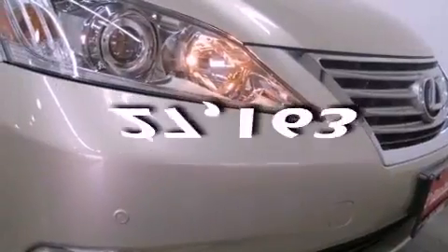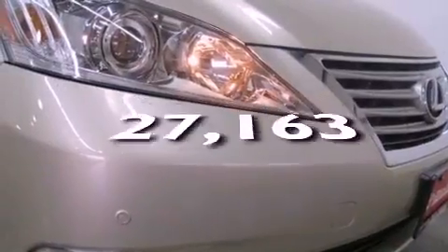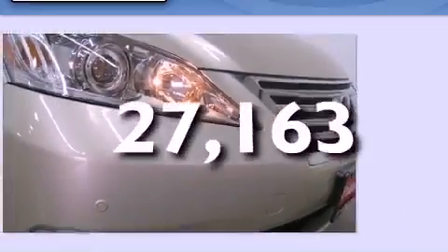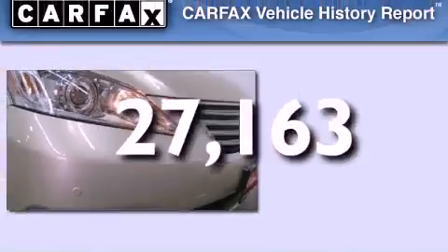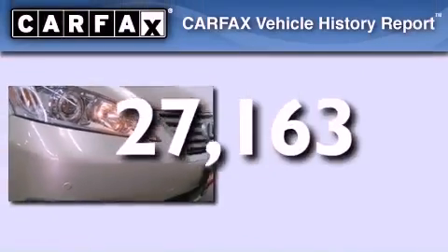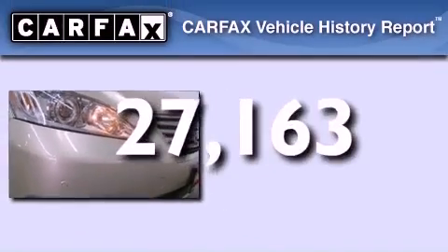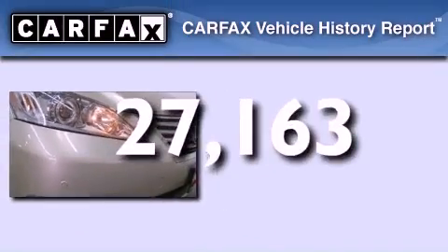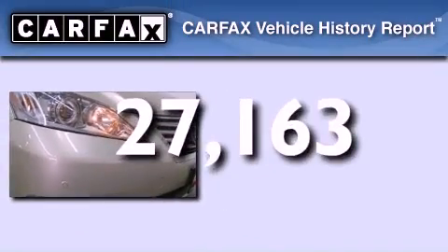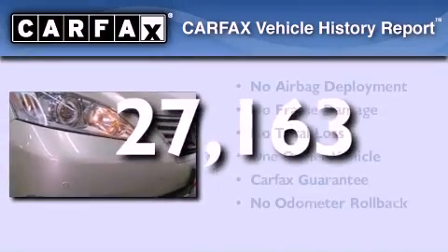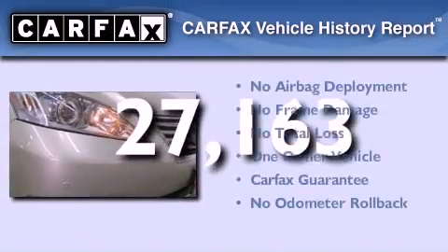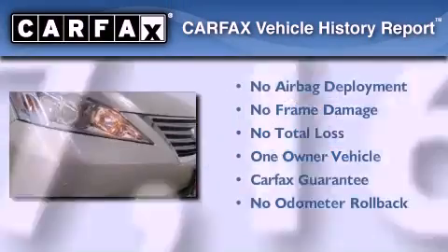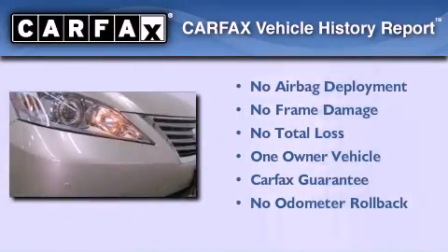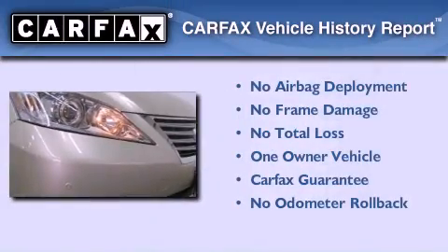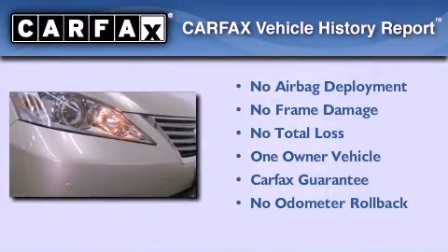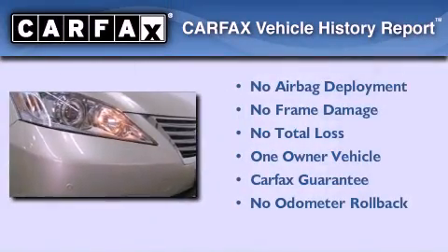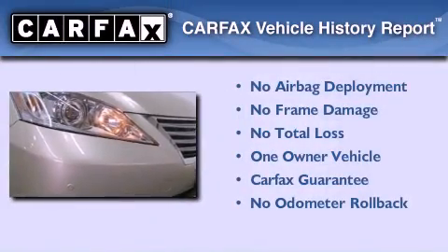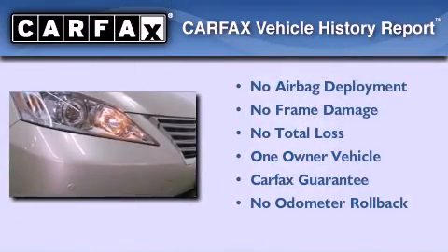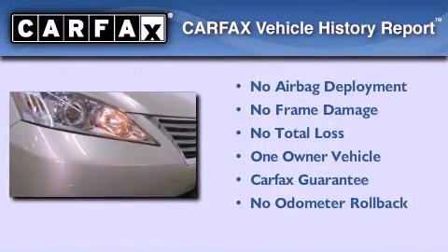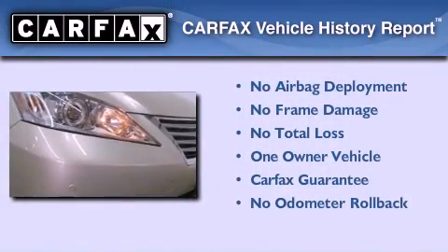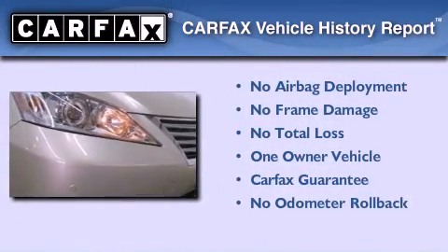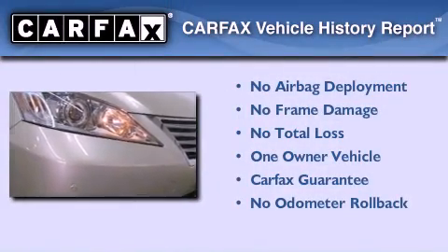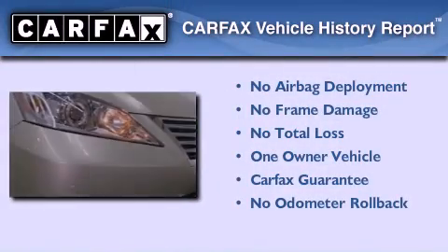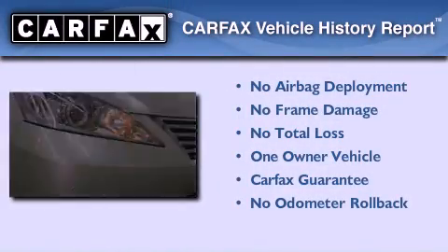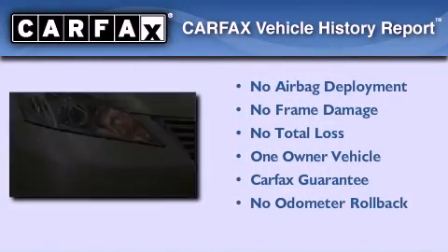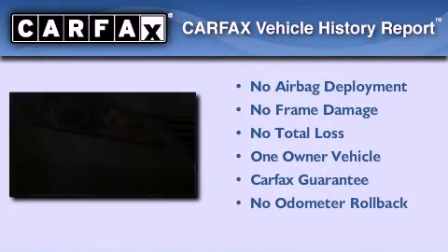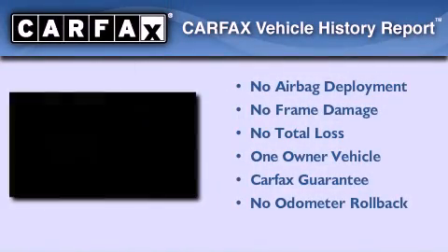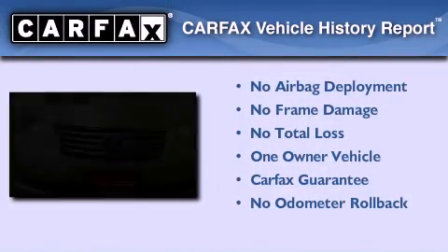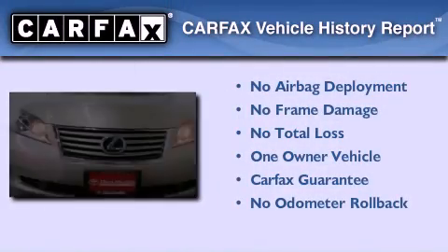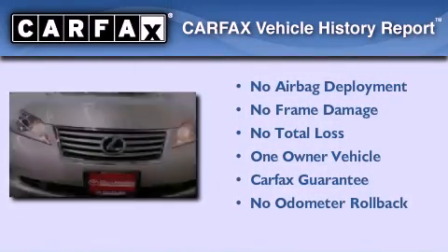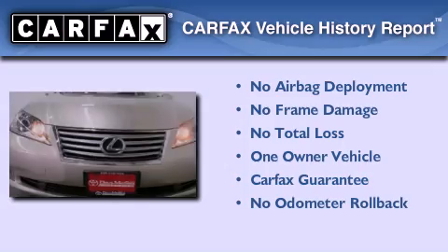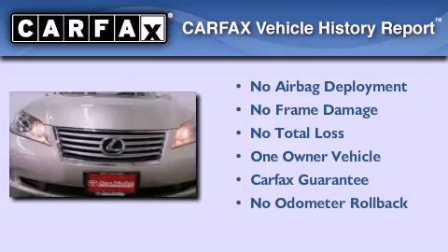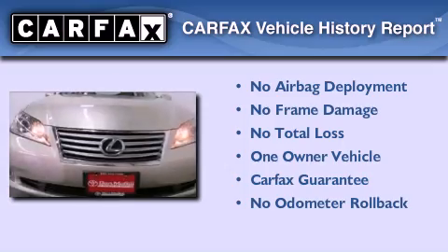This Lexus has had only one owner and it qualifies for the Carfax buyback guarantee.